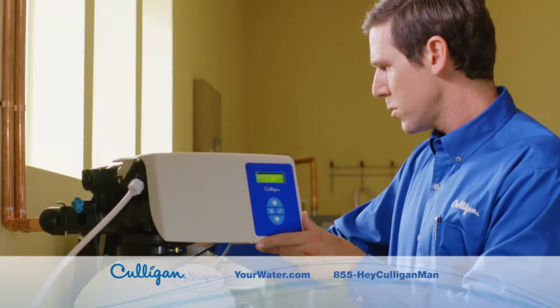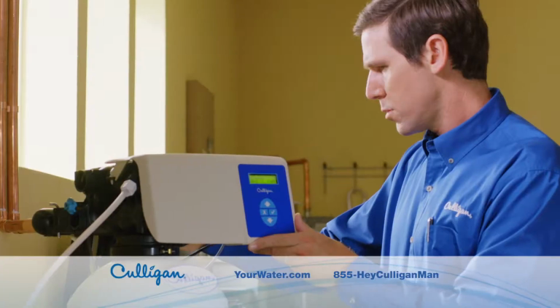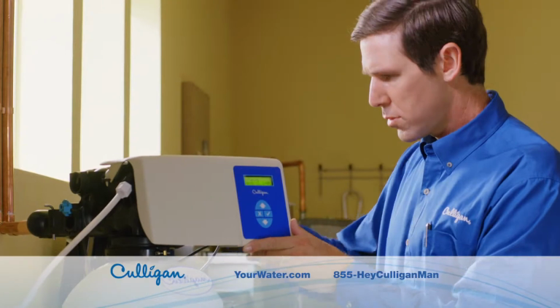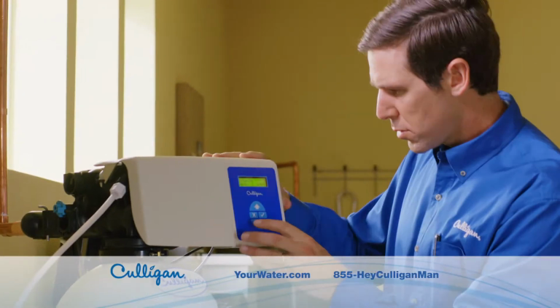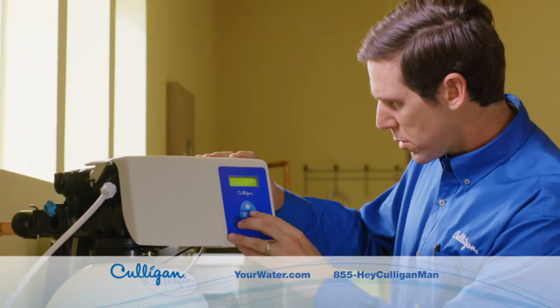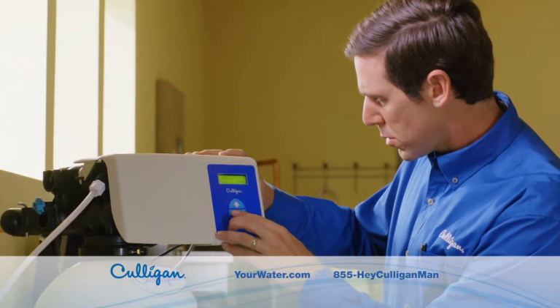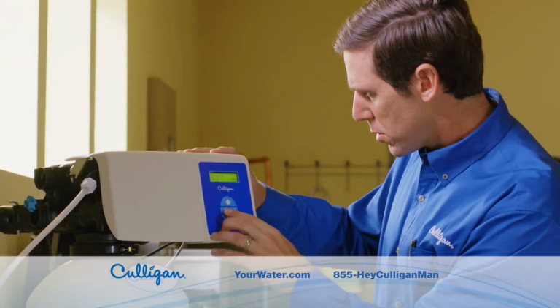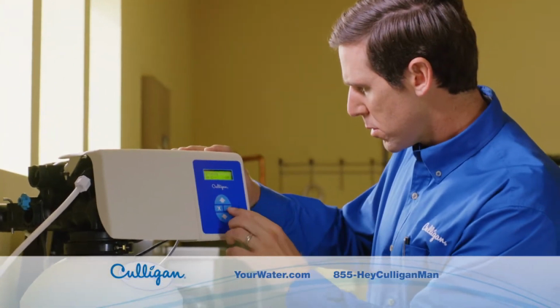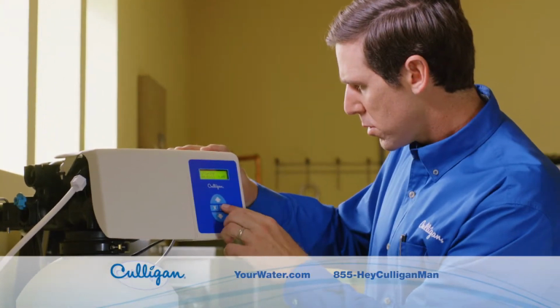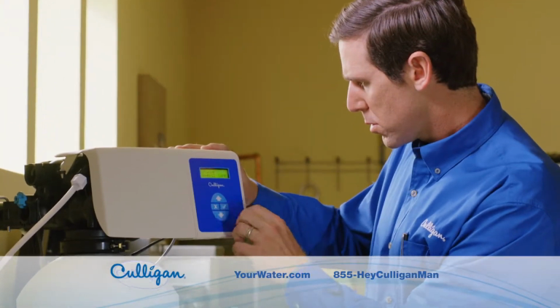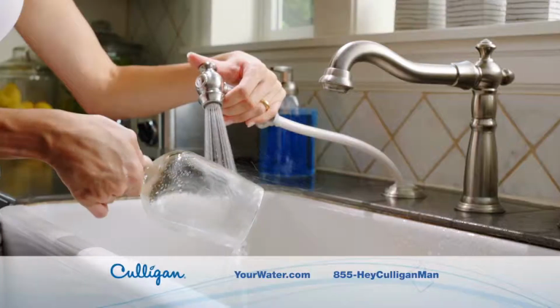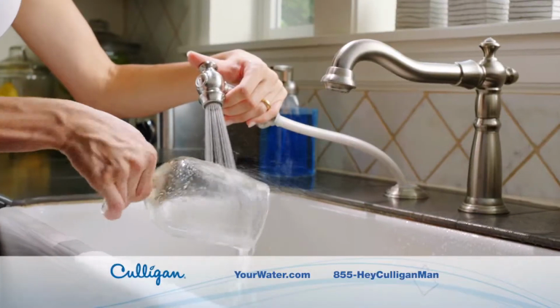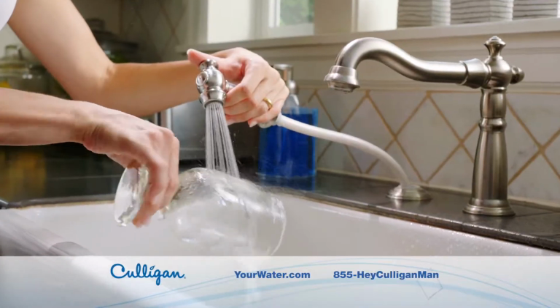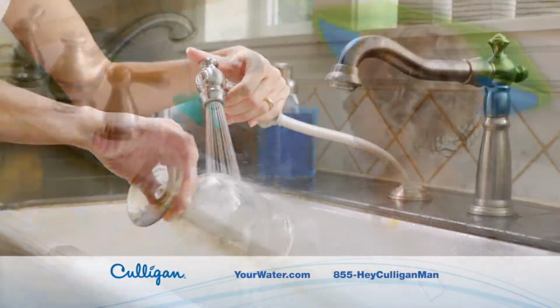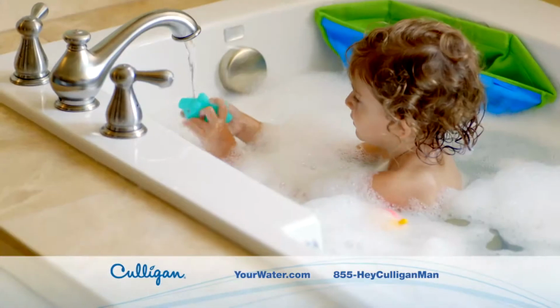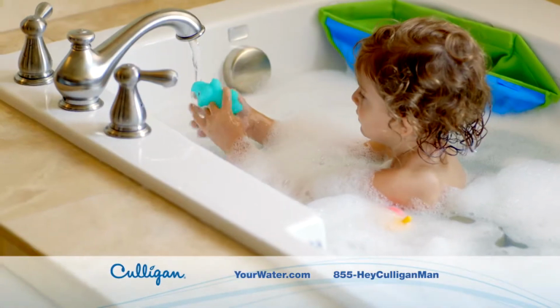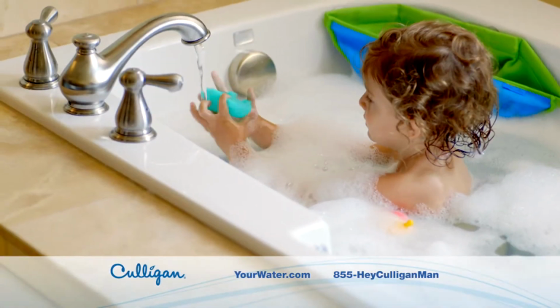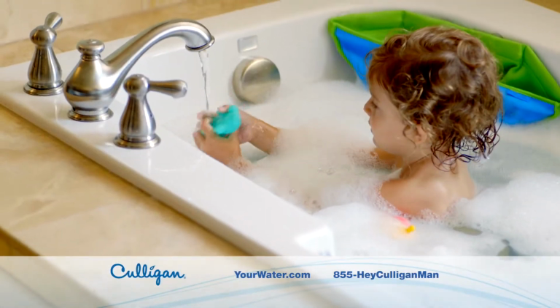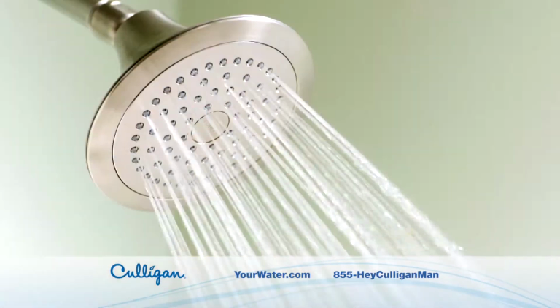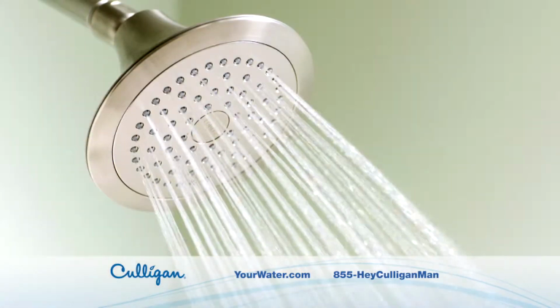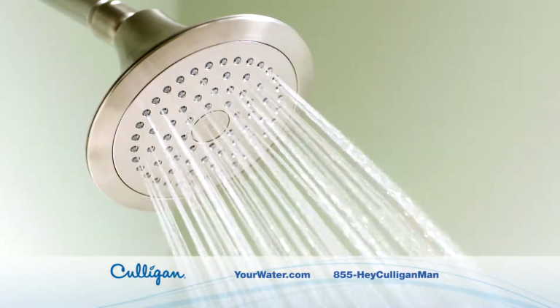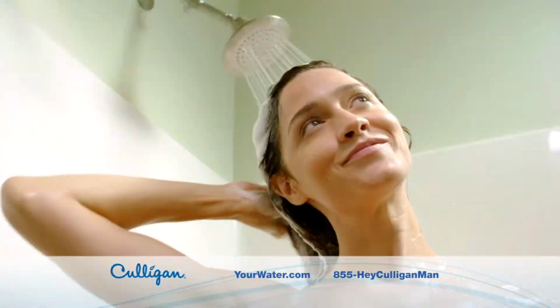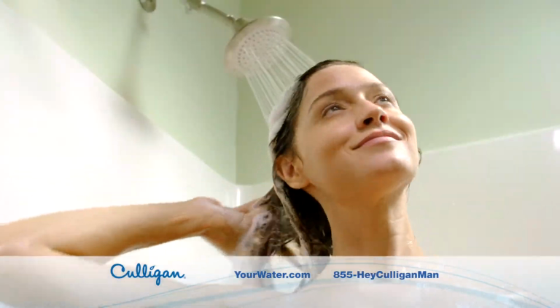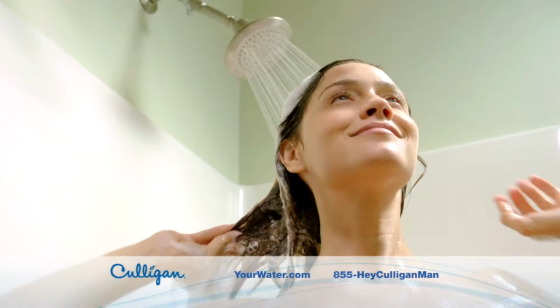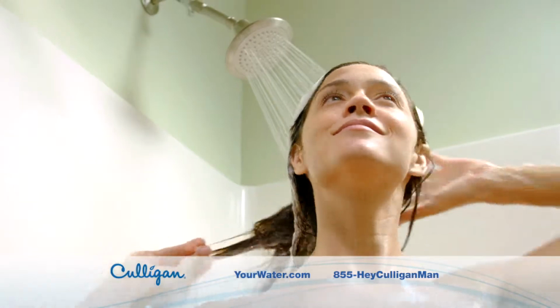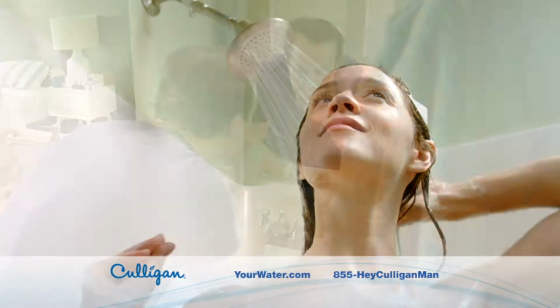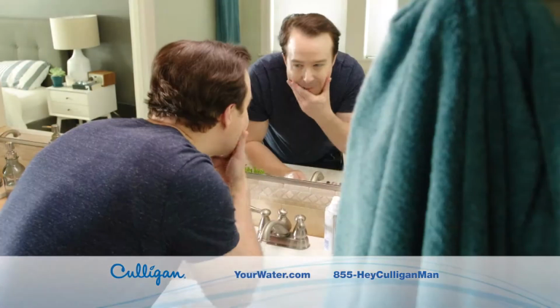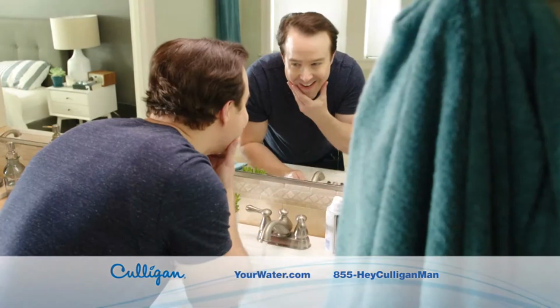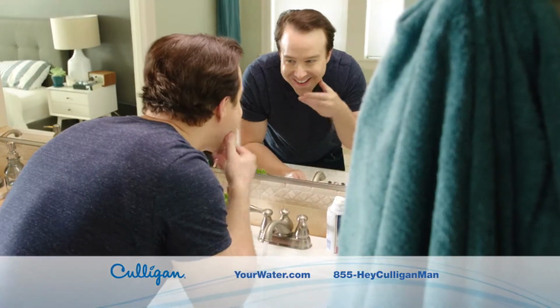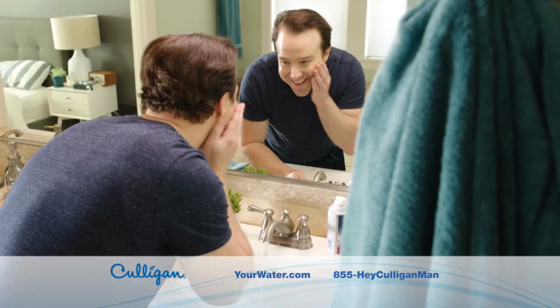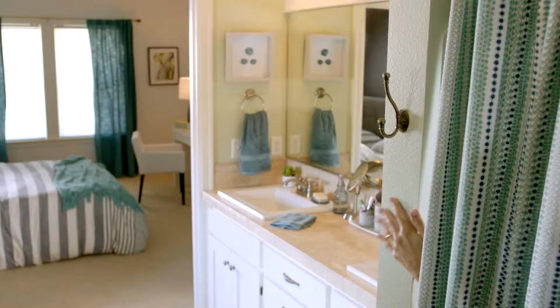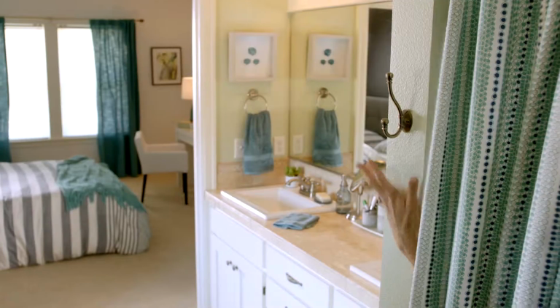With a Culligan Whole House Water Conditioning System, soap, shampoo and detergents rinse away clean, leaving you and your laundry softer and cleaner.